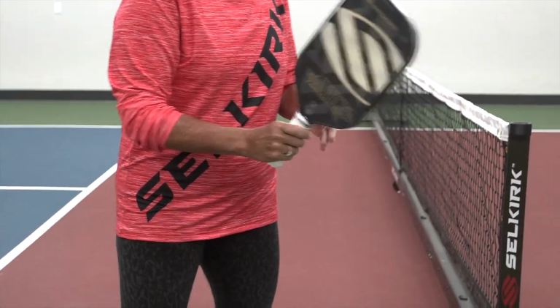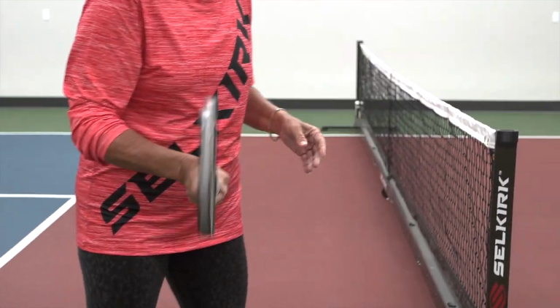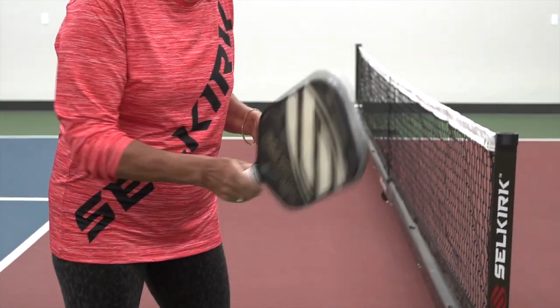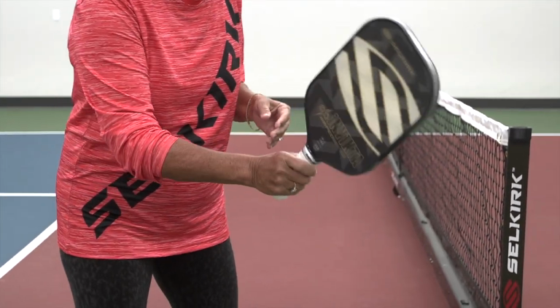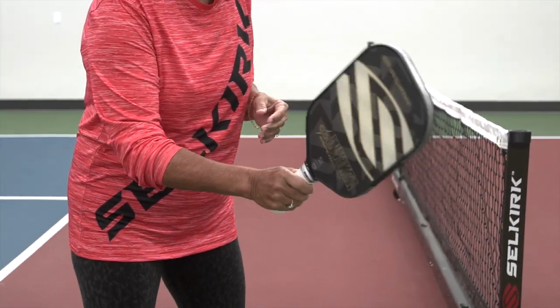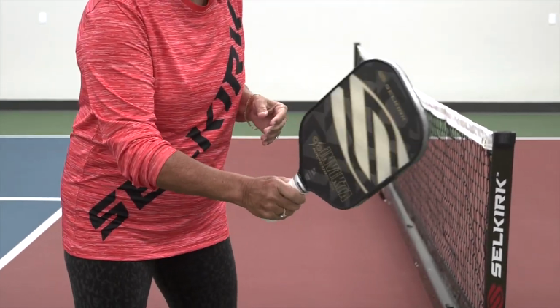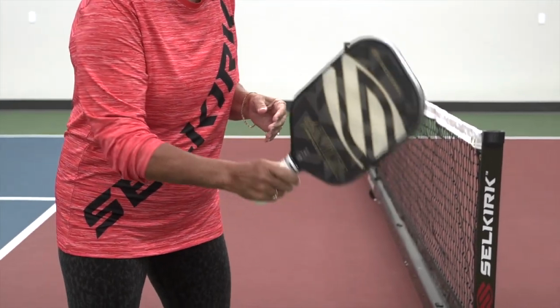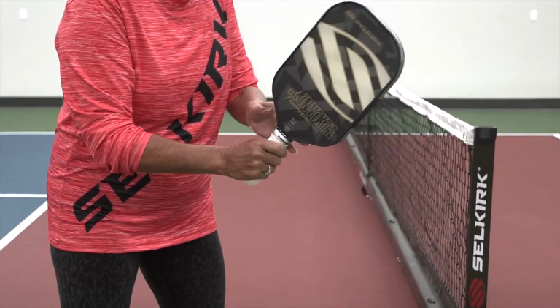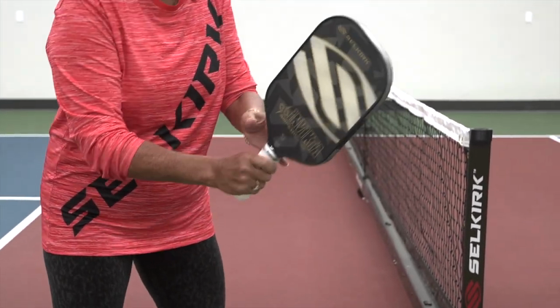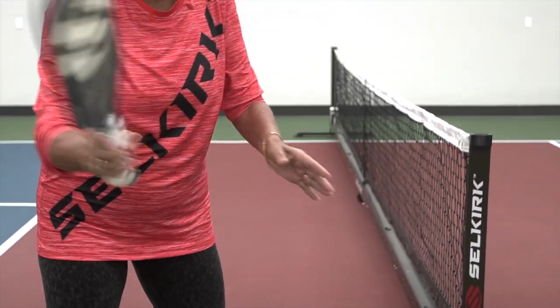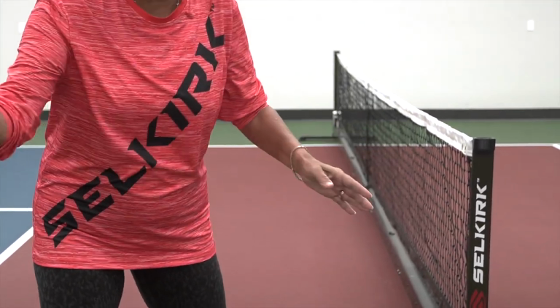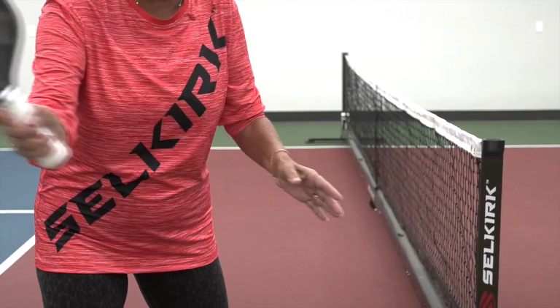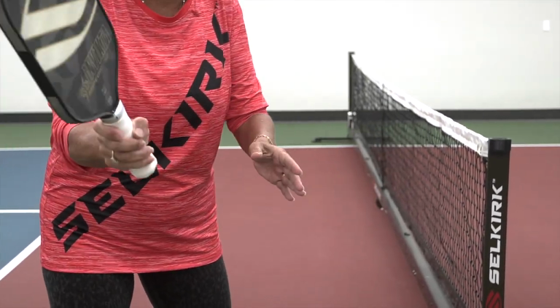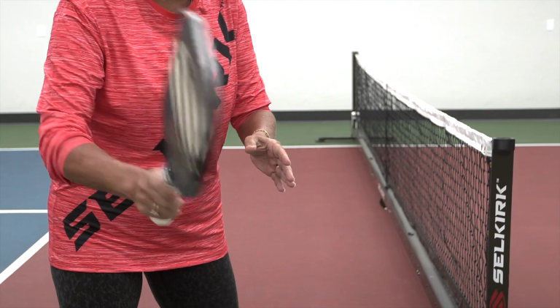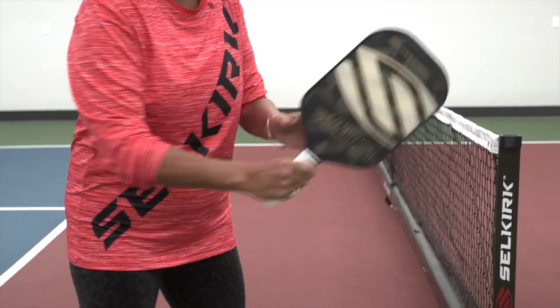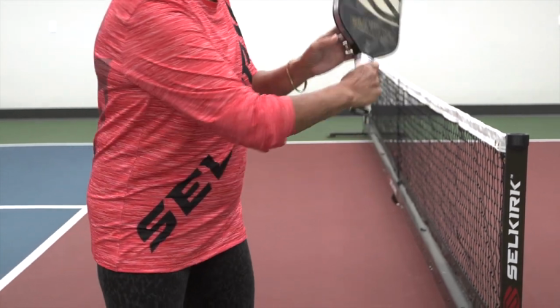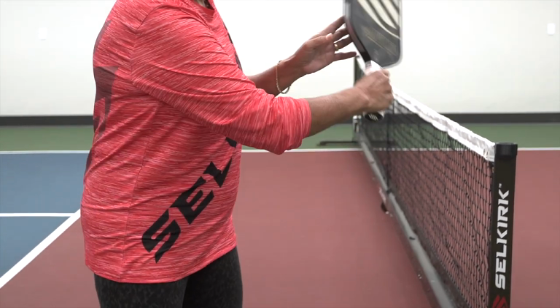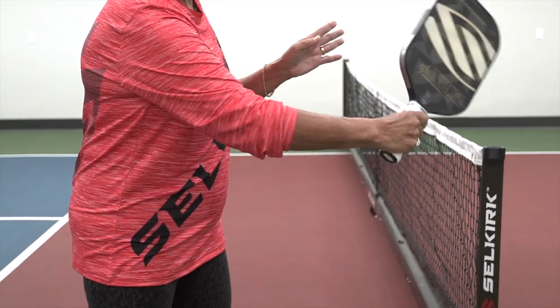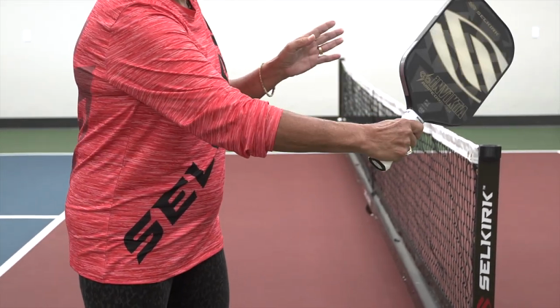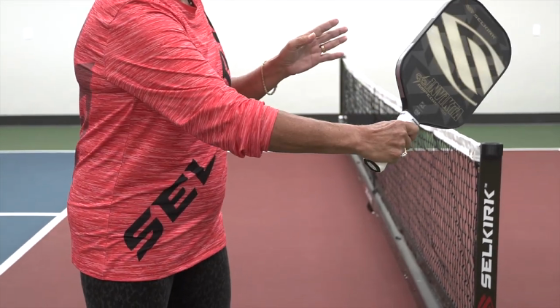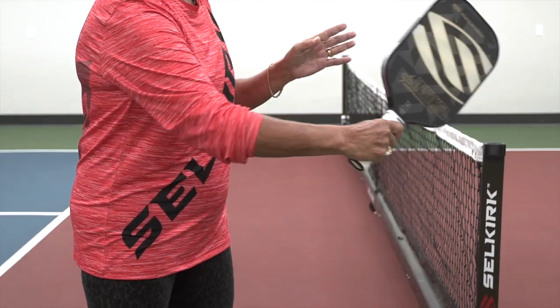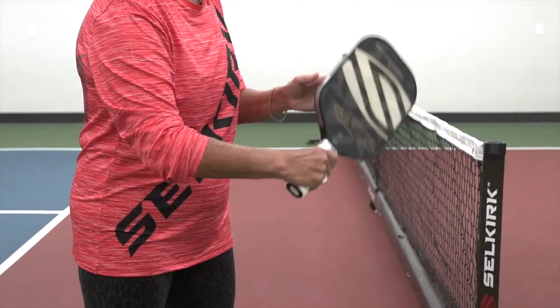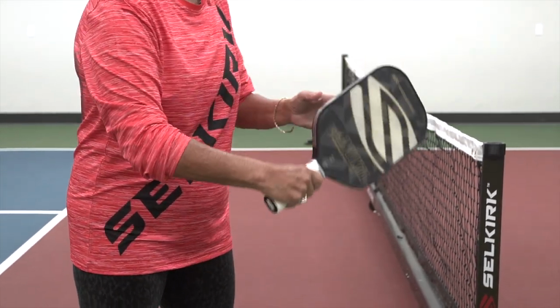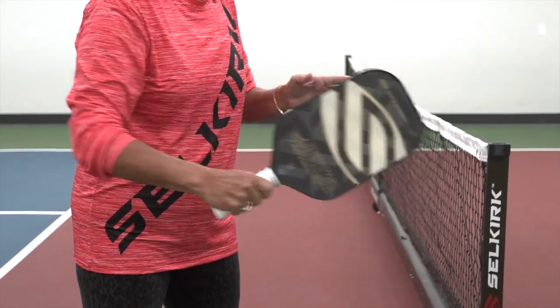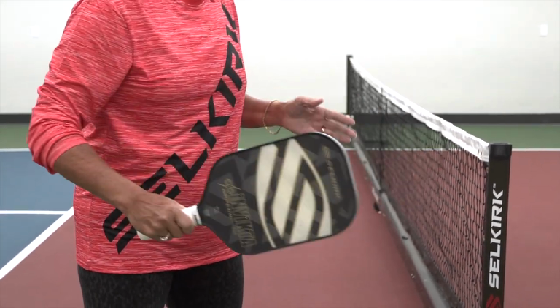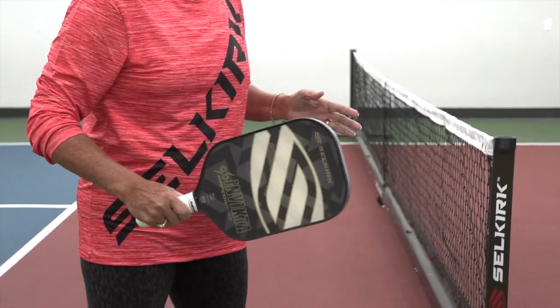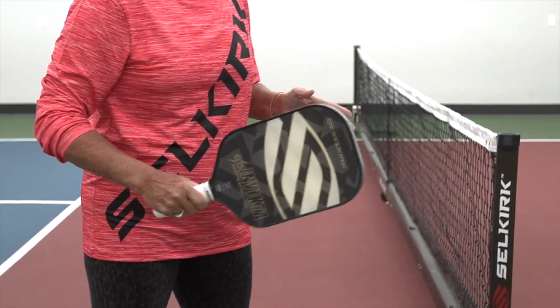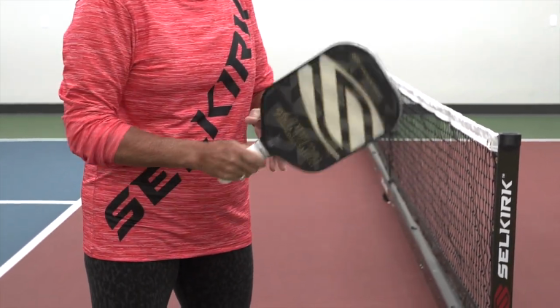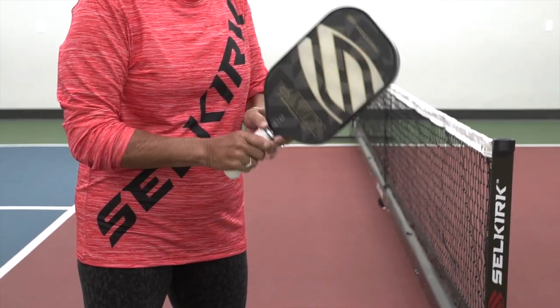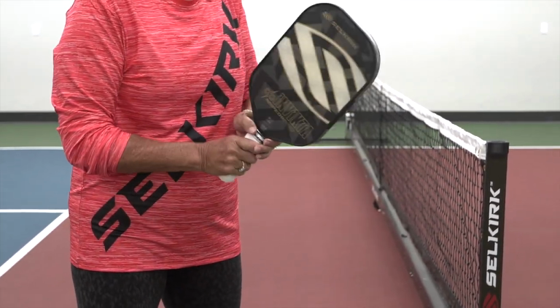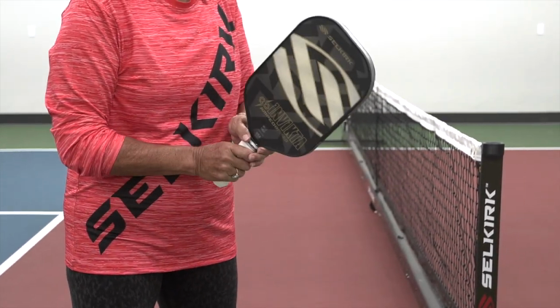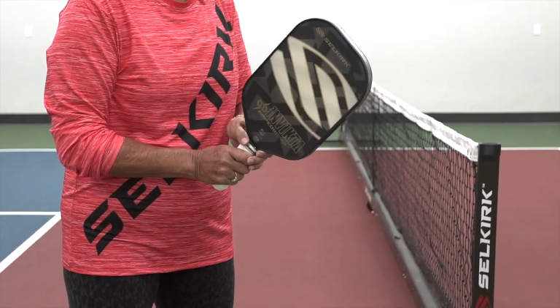If you get that Continental grip and you're solid with it, it's easy to go forehand, it's easy to go backhand, and you're going to have a lot more success.